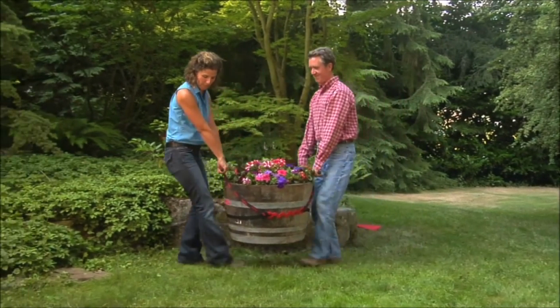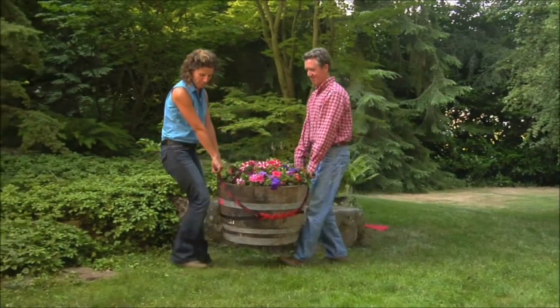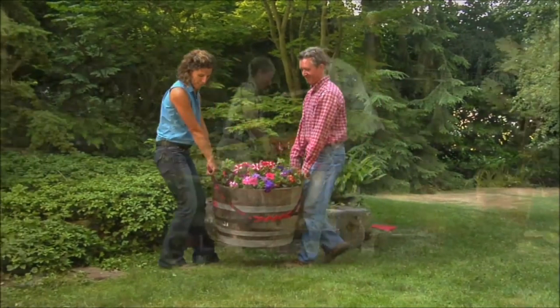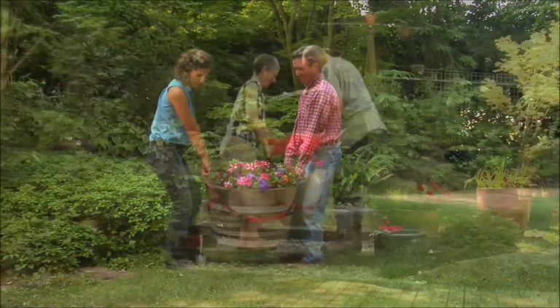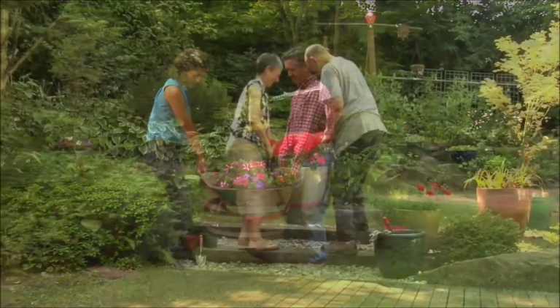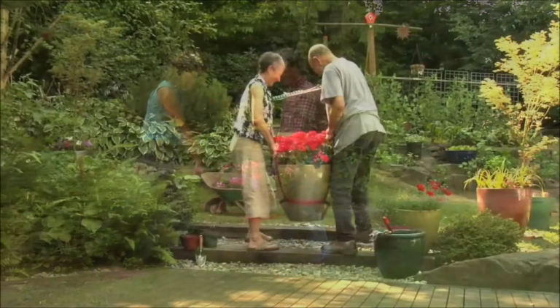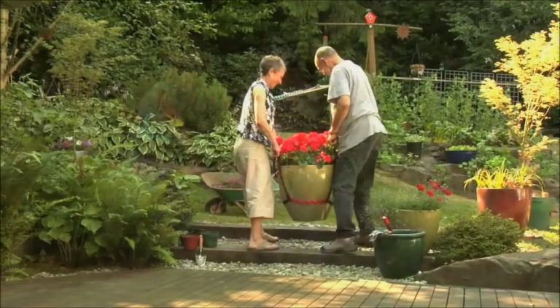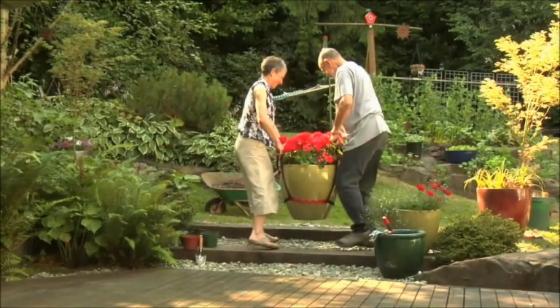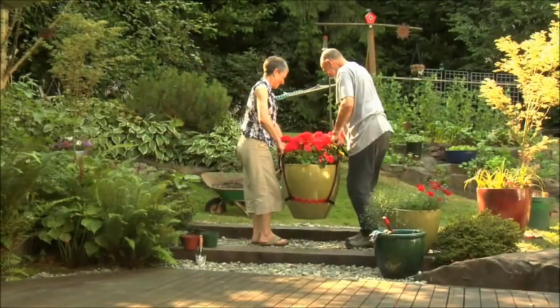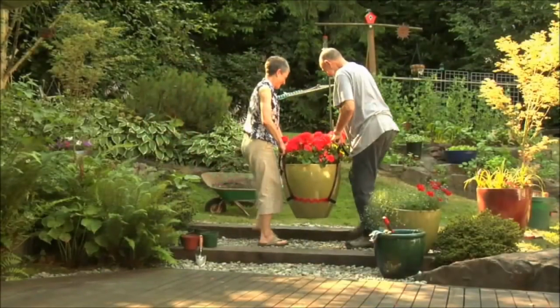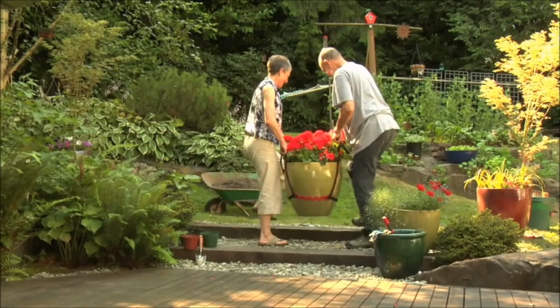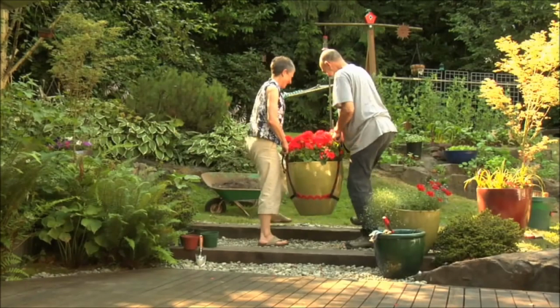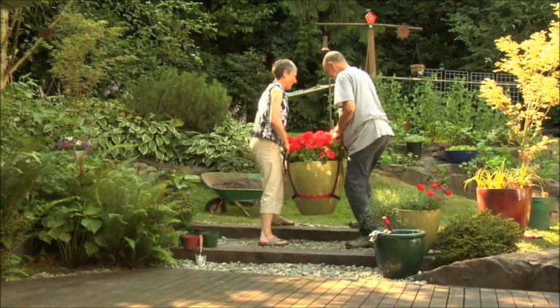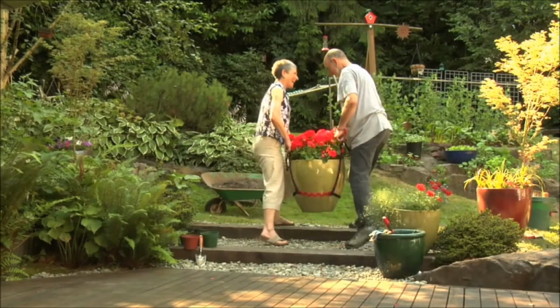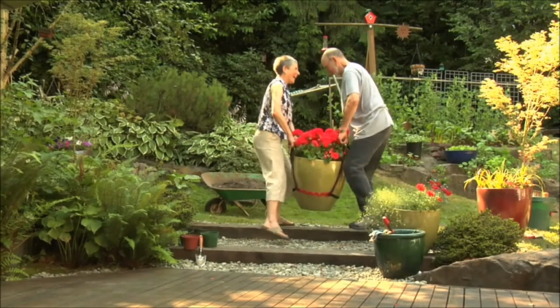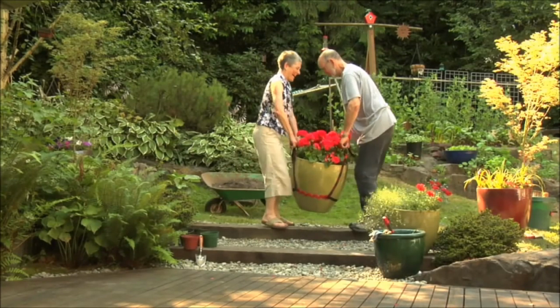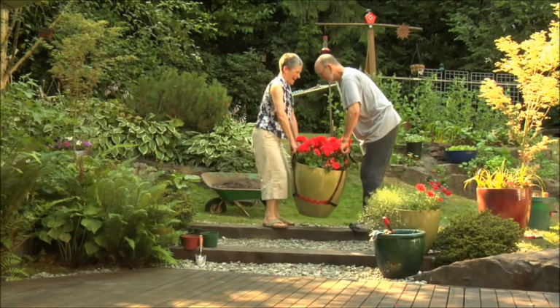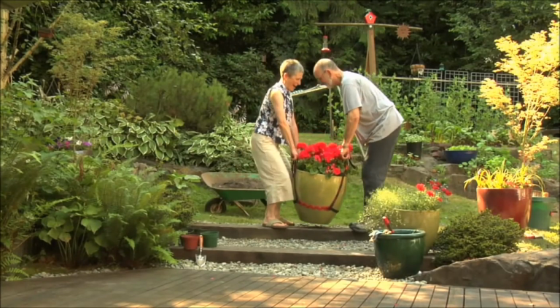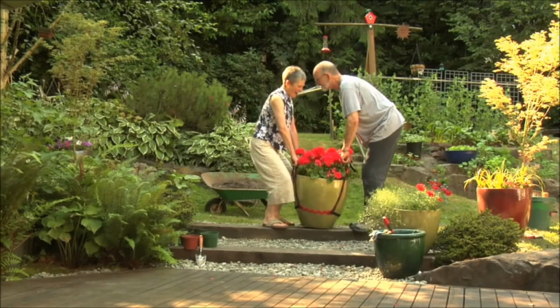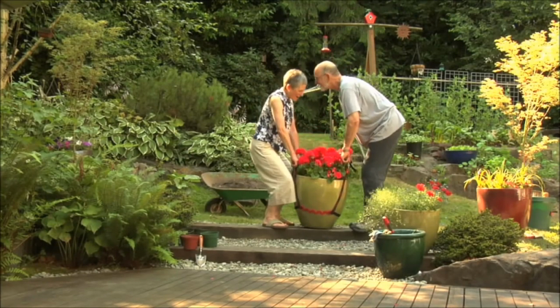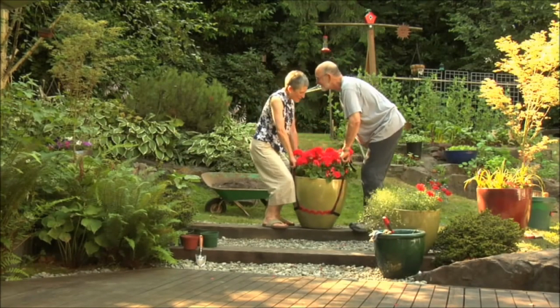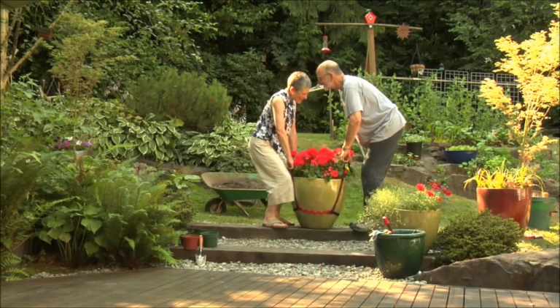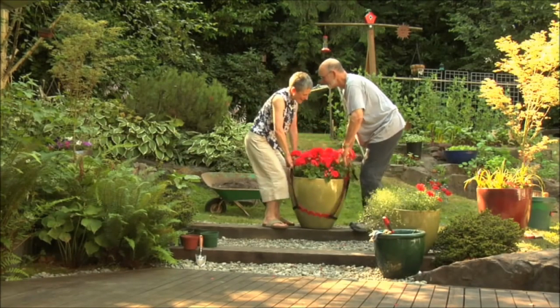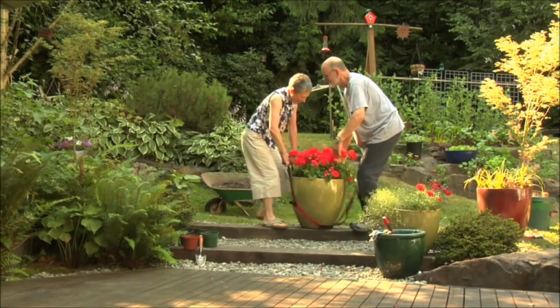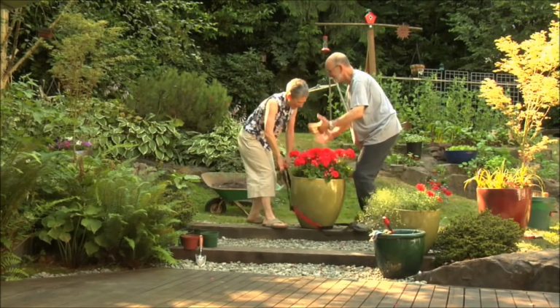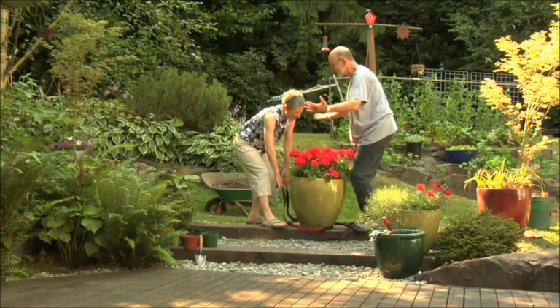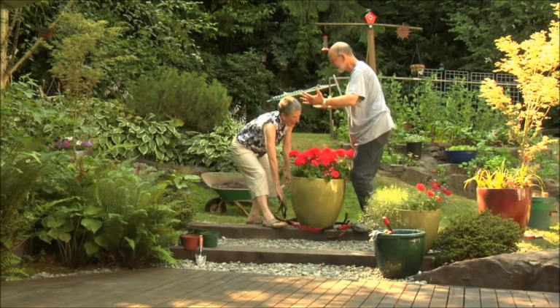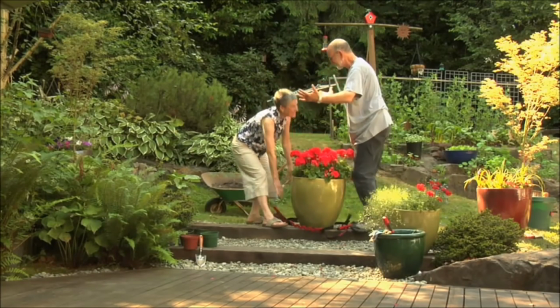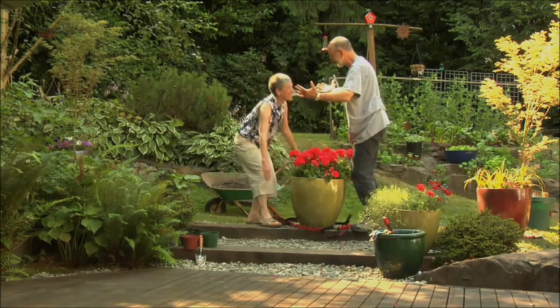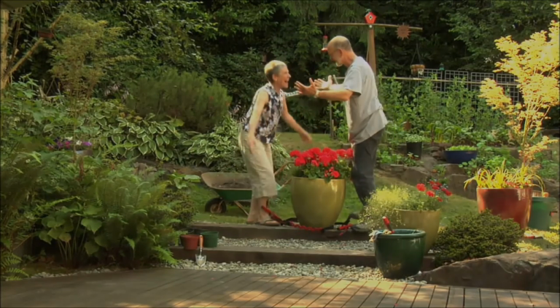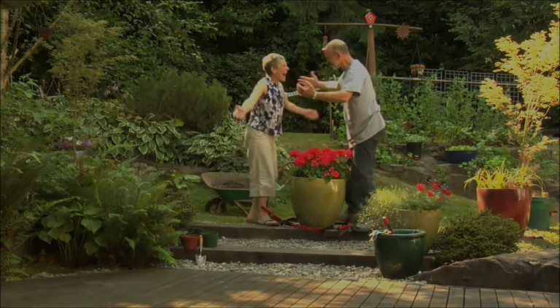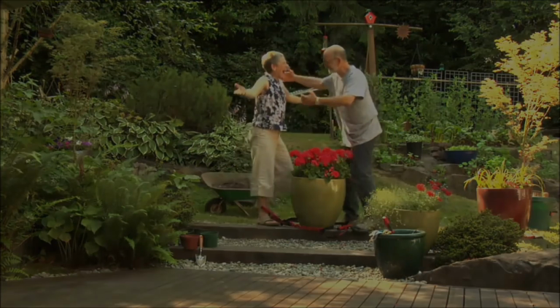So next time you have something heavy to move, just remember to save your back.